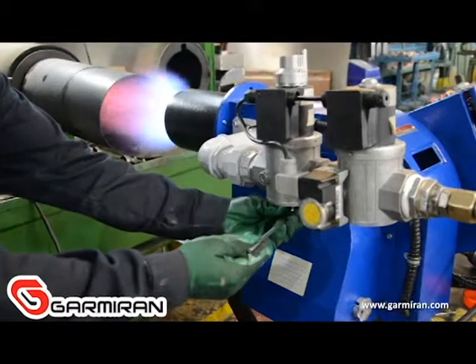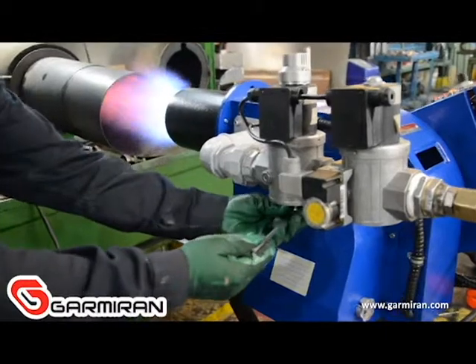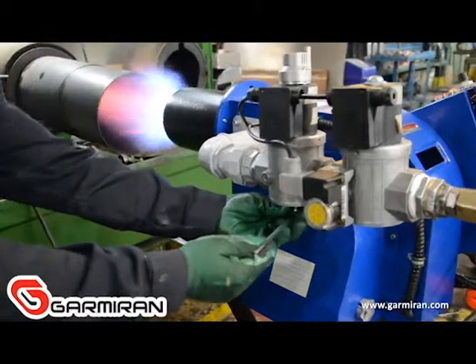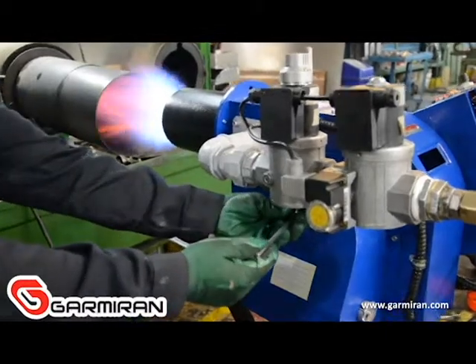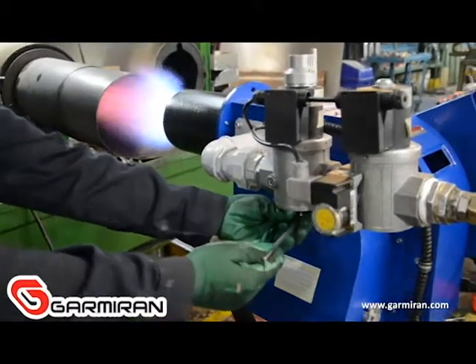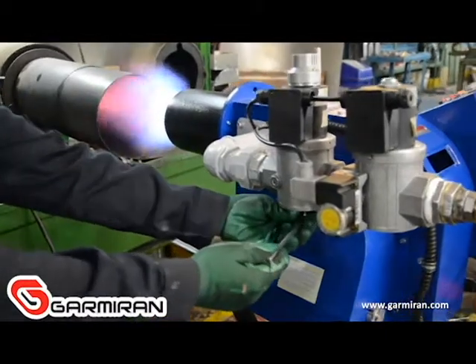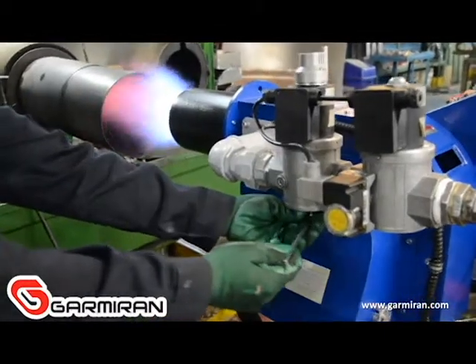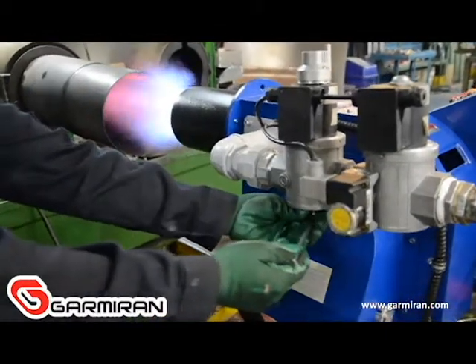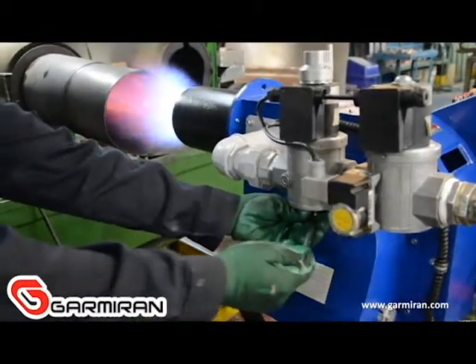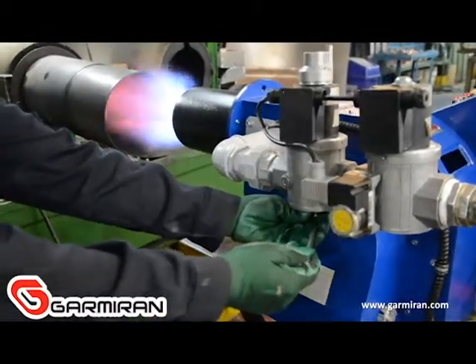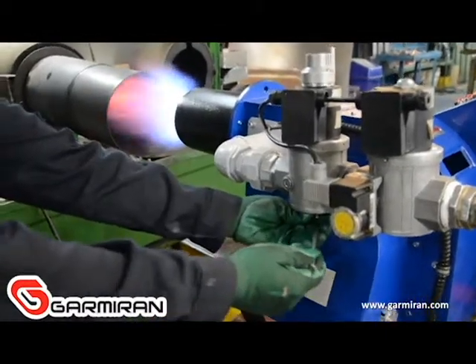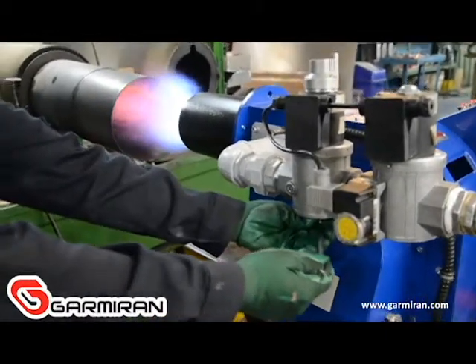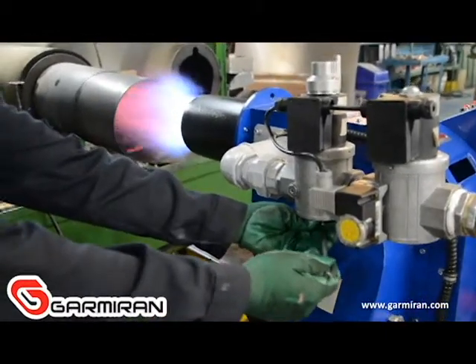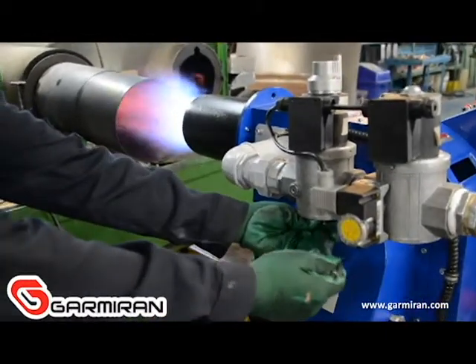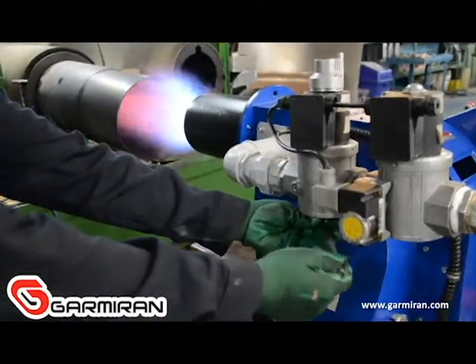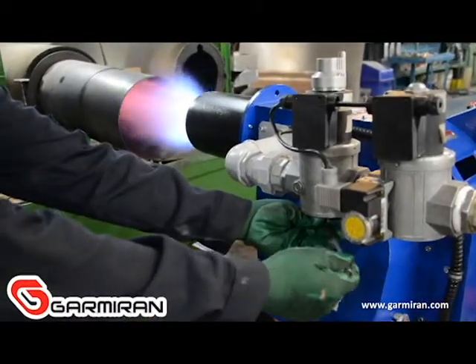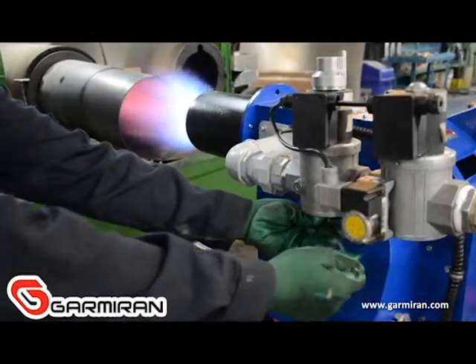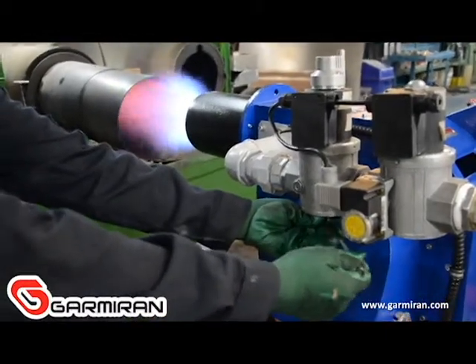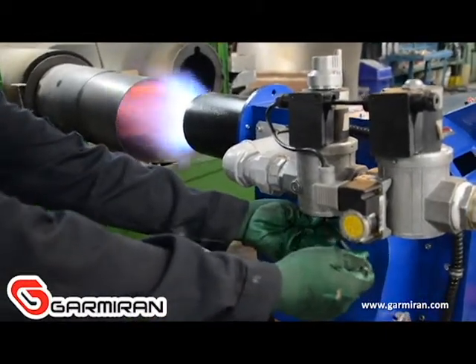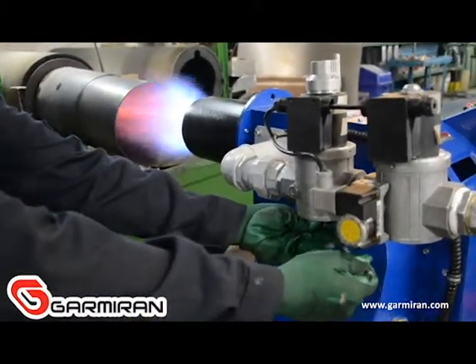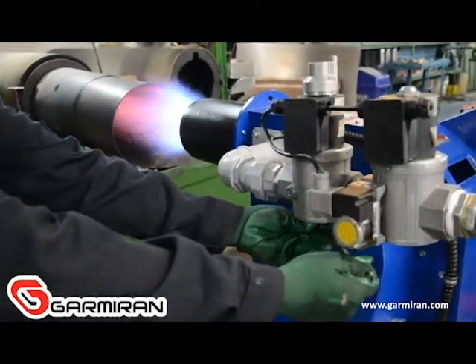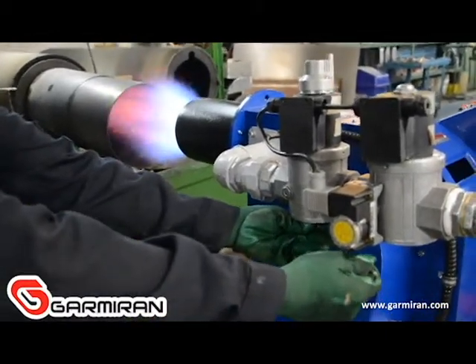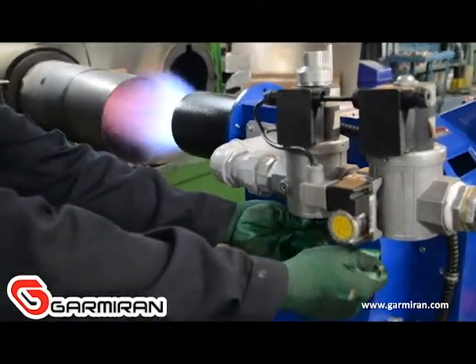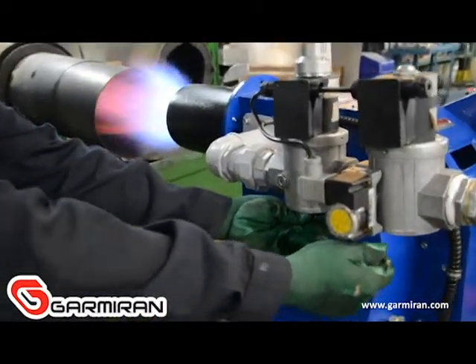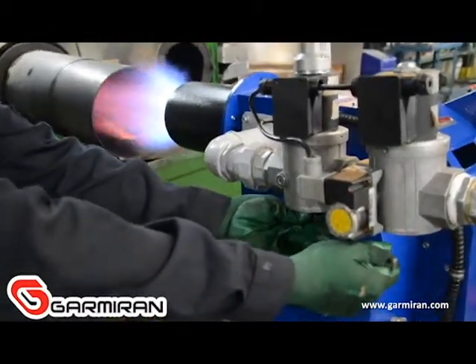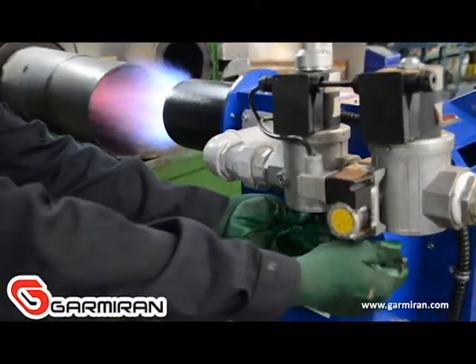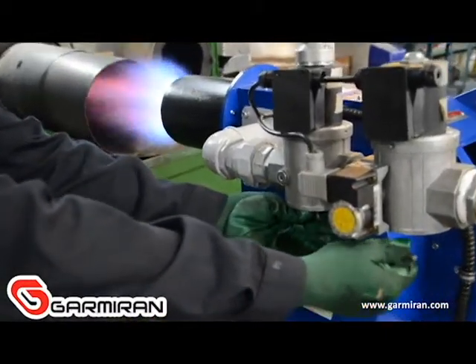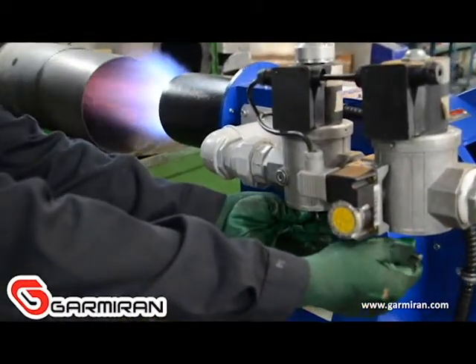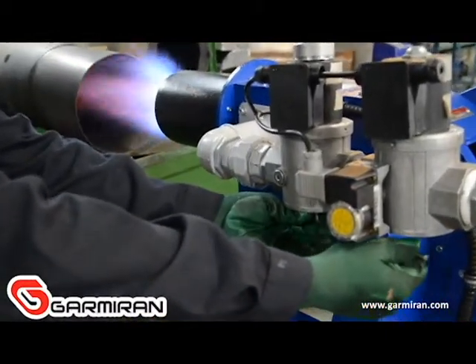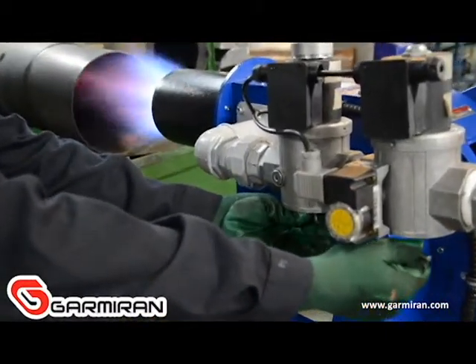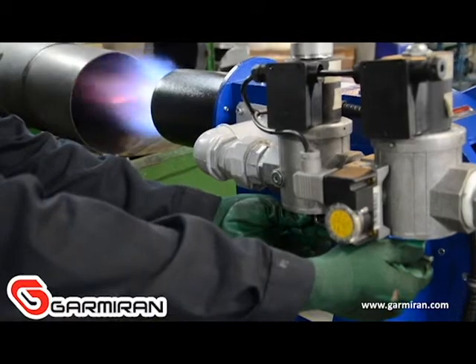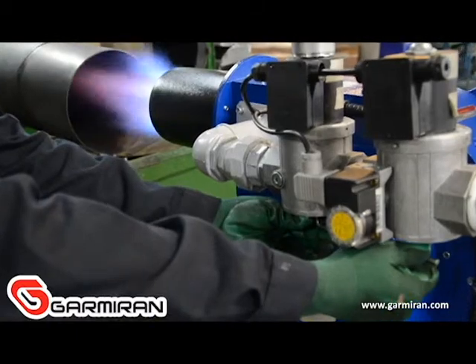By means of the screw at the bottom of the gas valve, we can change the gas flow and flame.